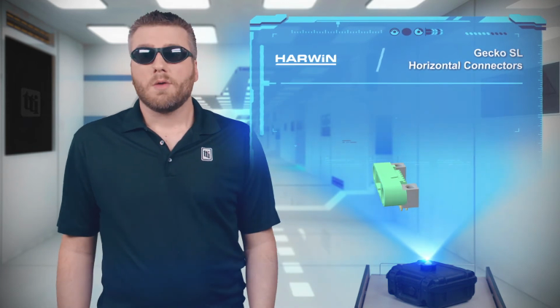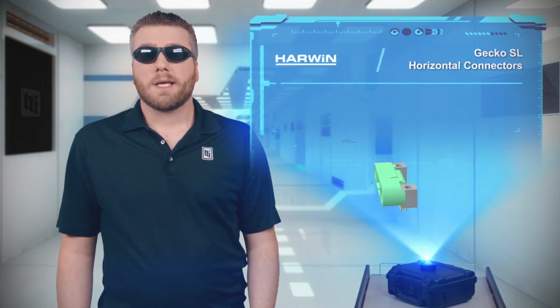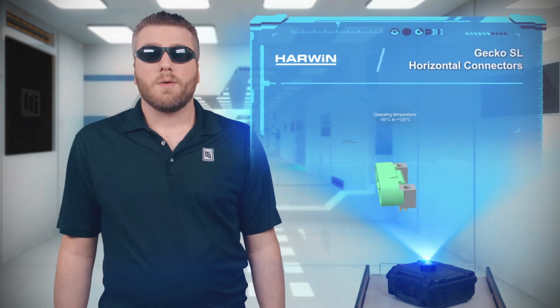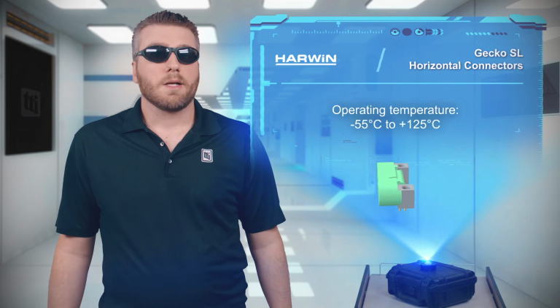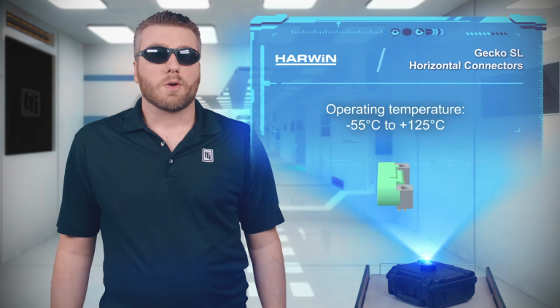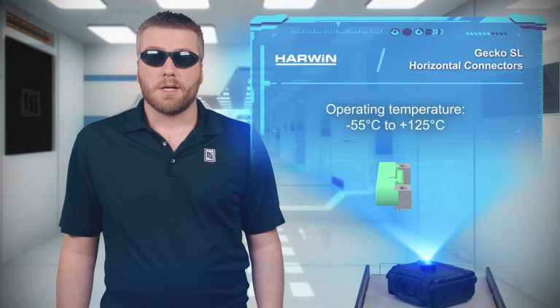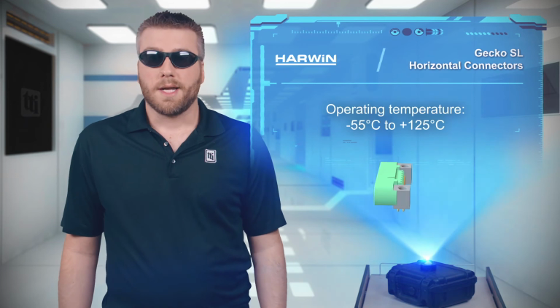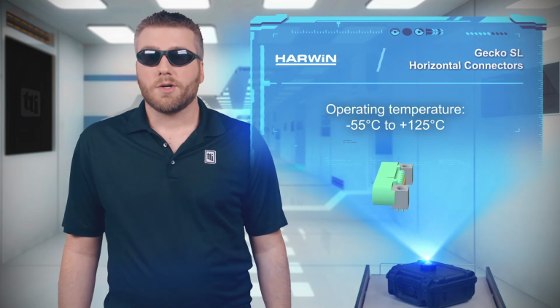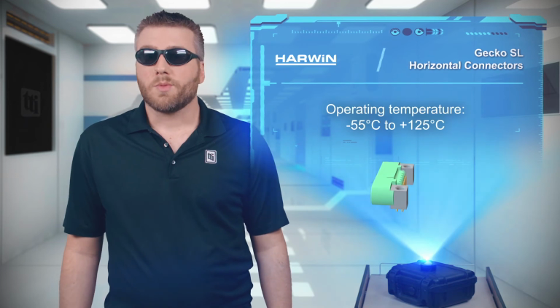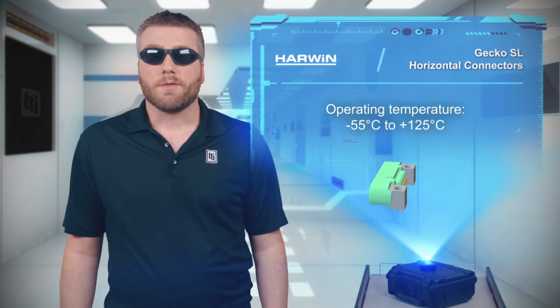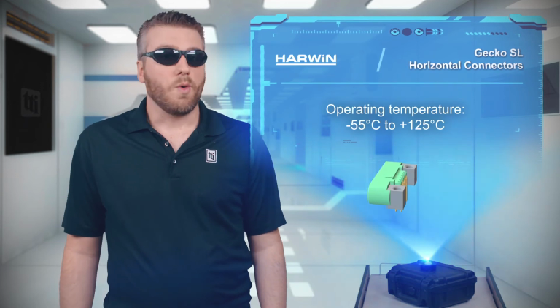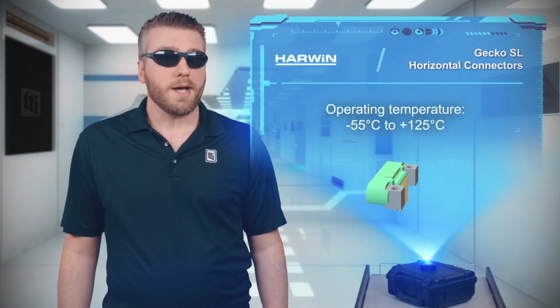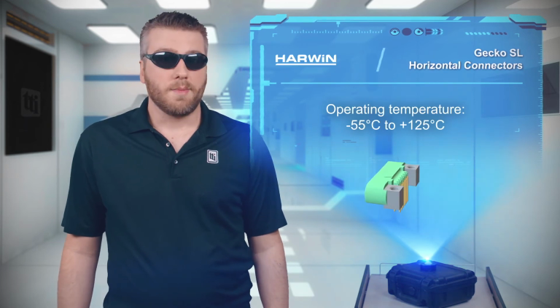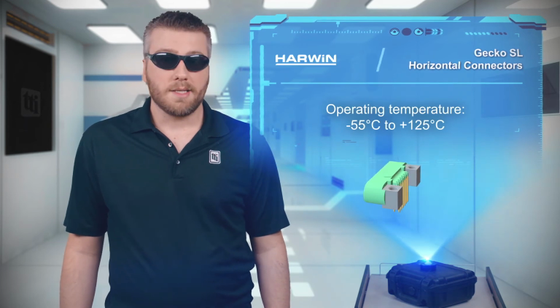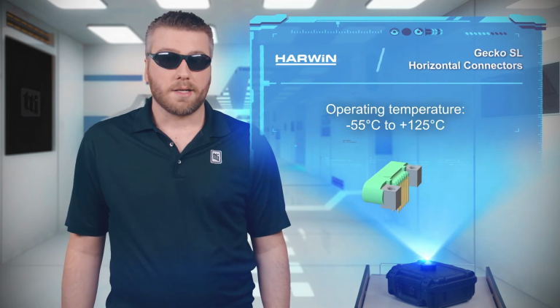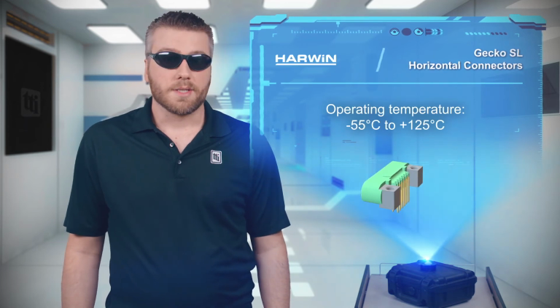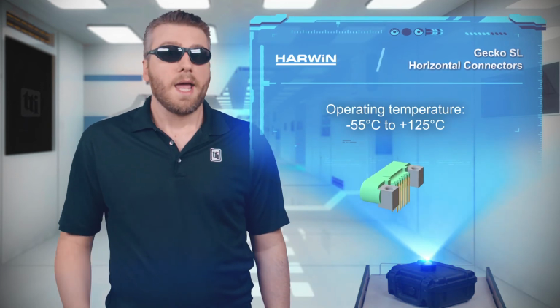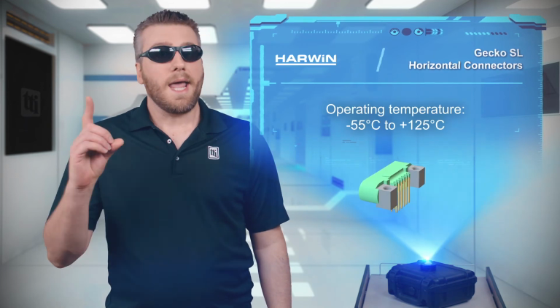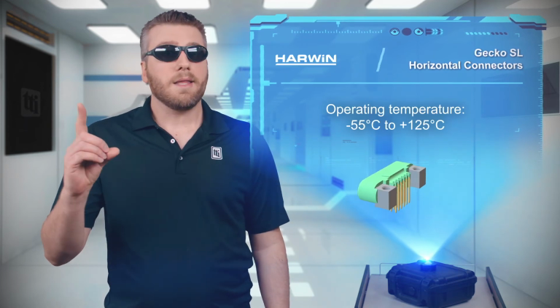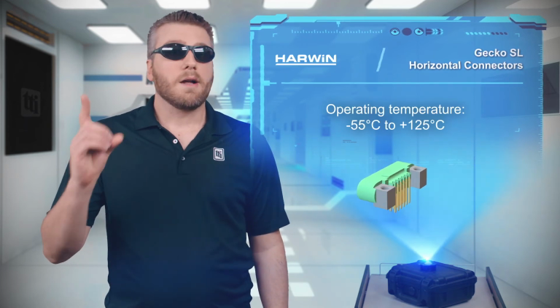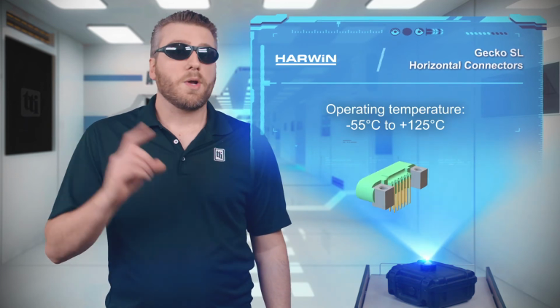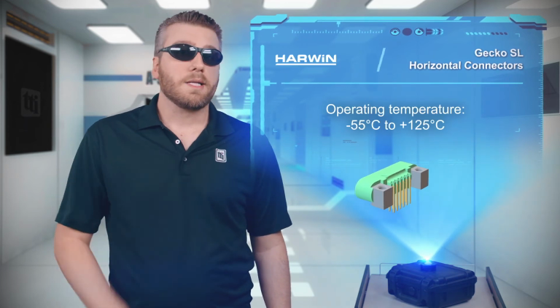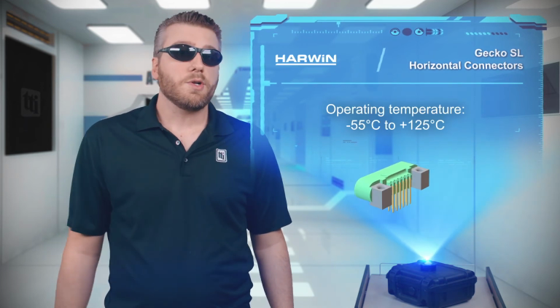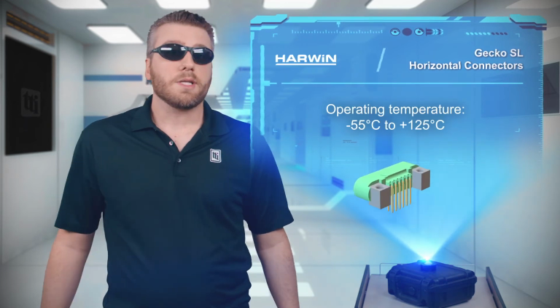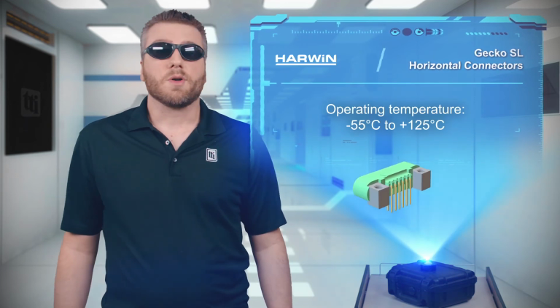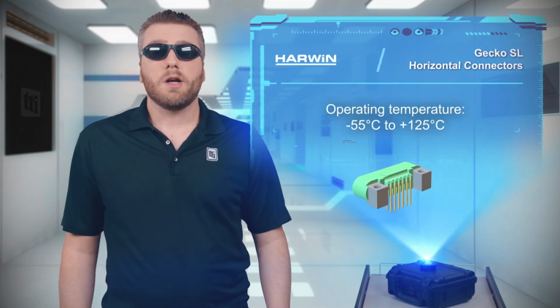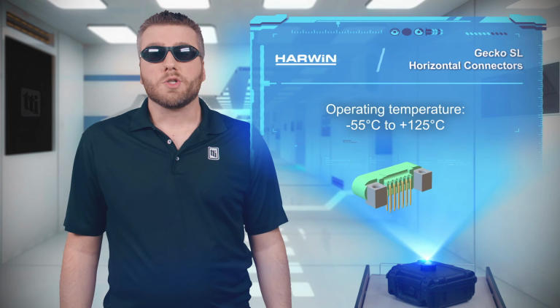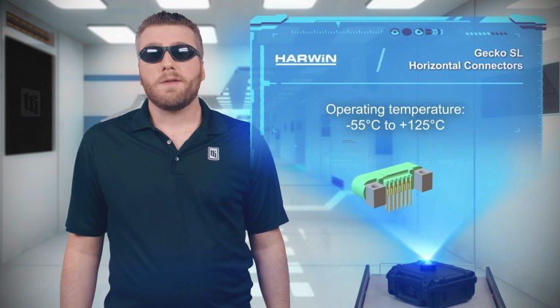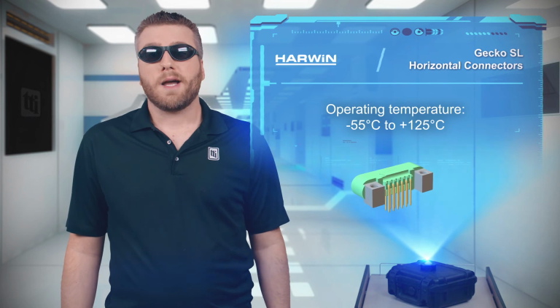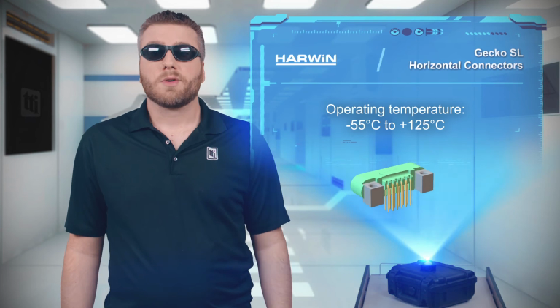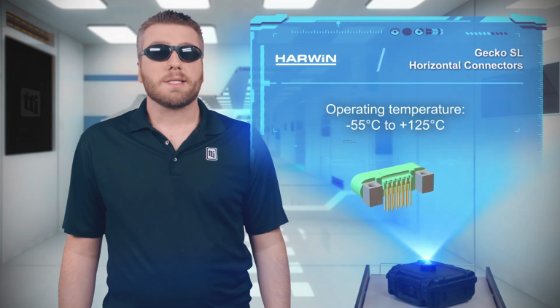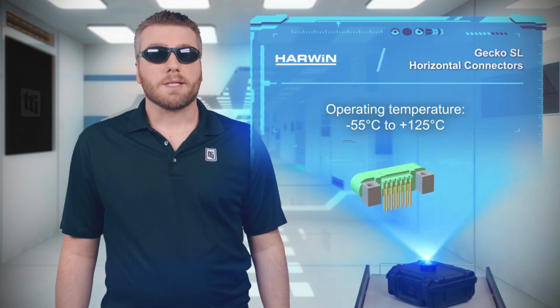Harwin's Gecko SL horizontal connectors are rated for 1,000 mating cycles and they can operate at temperatures up to 125 degrees Celsius.